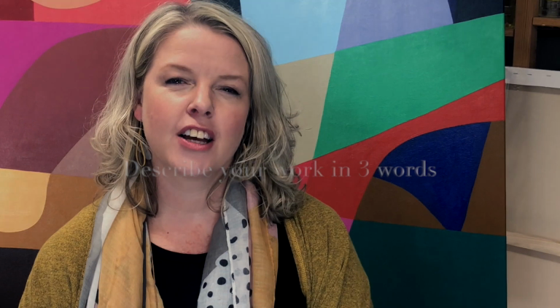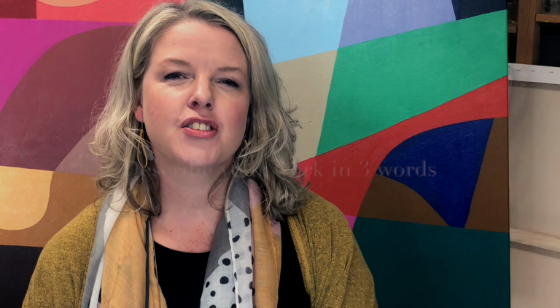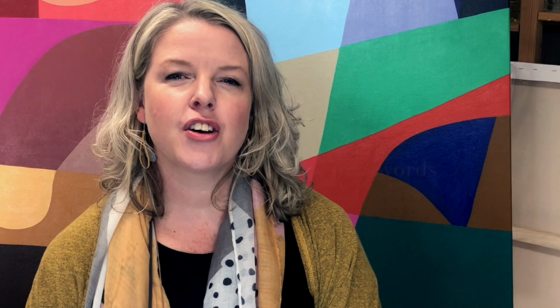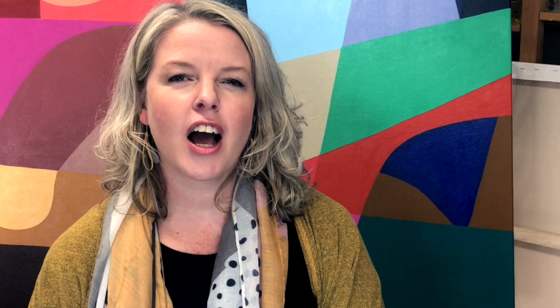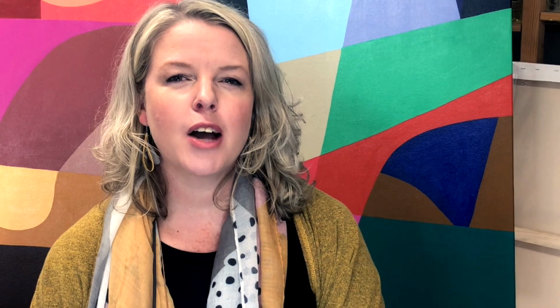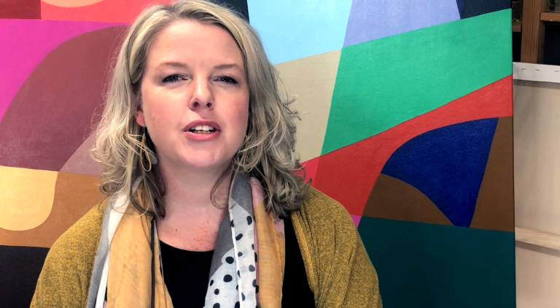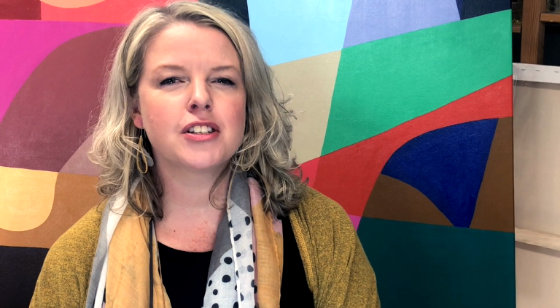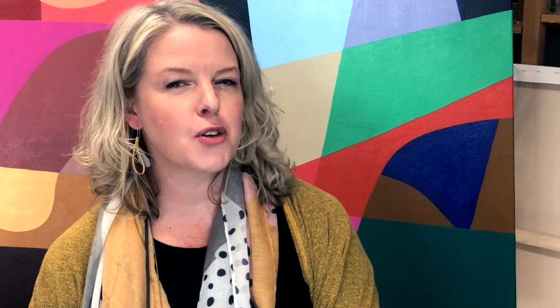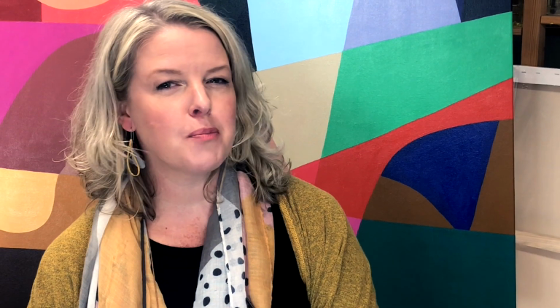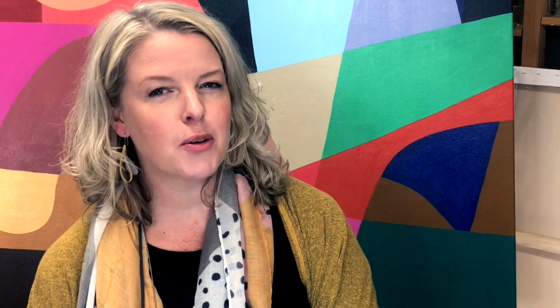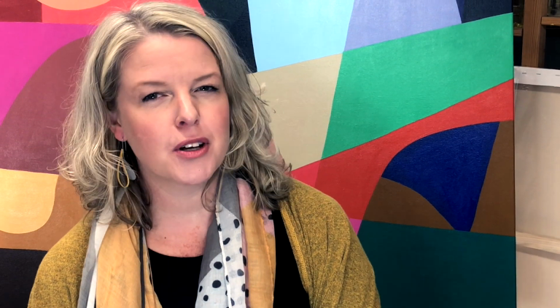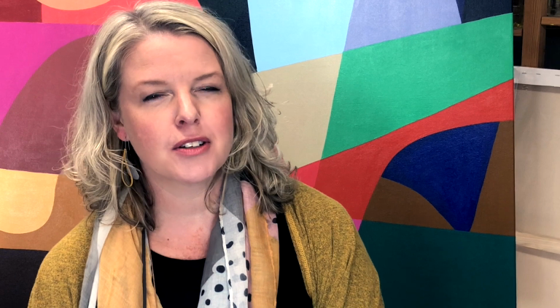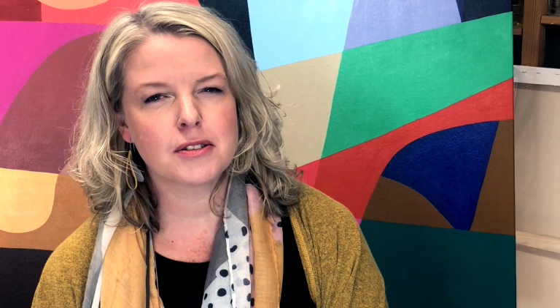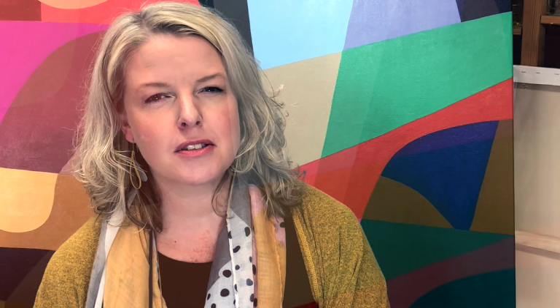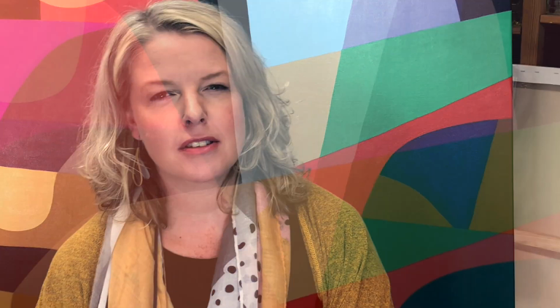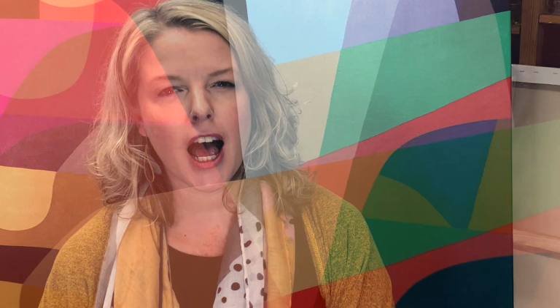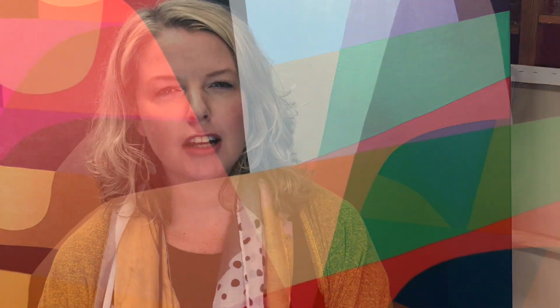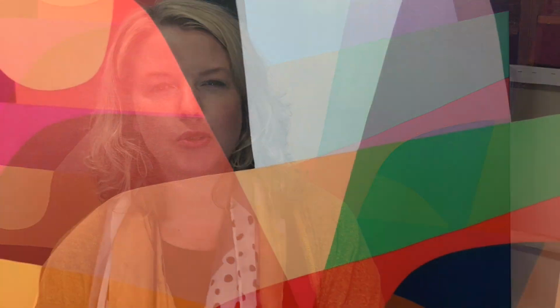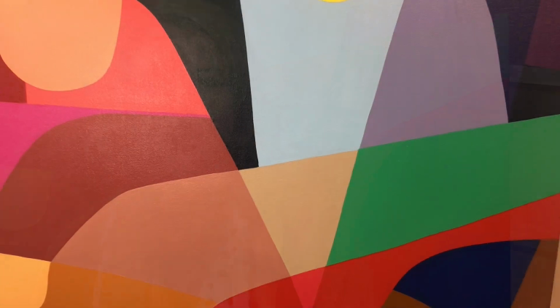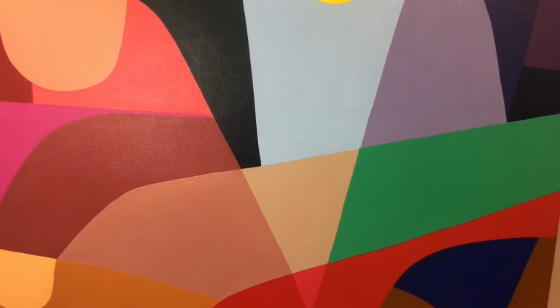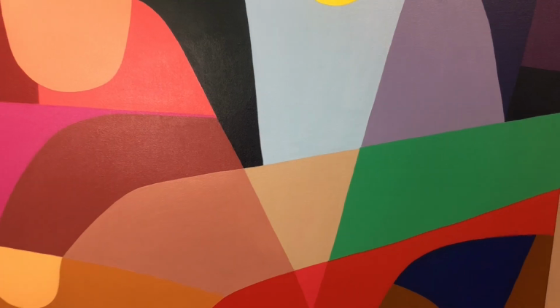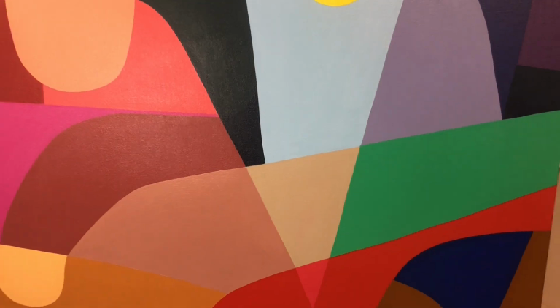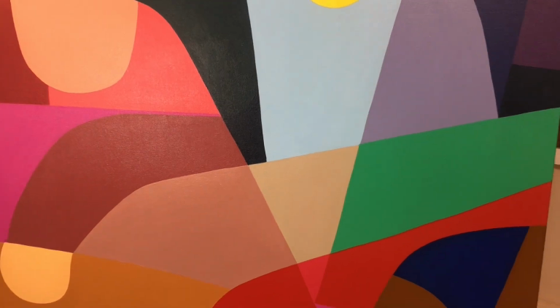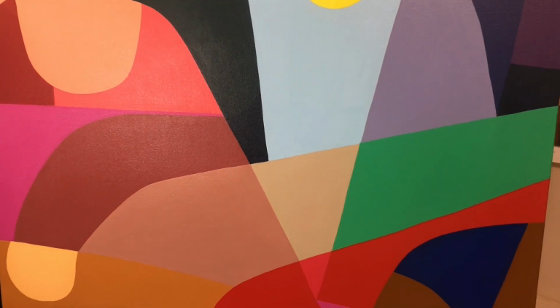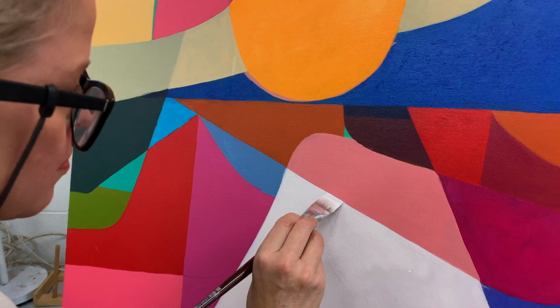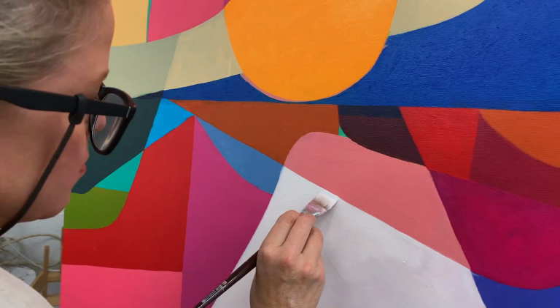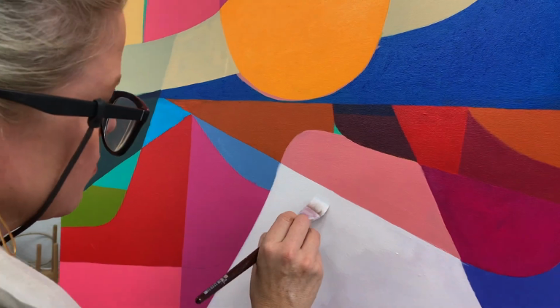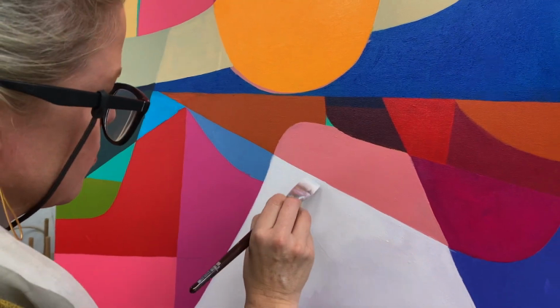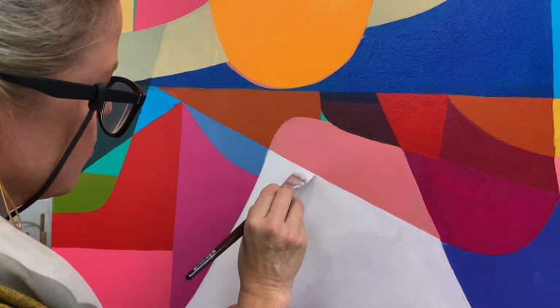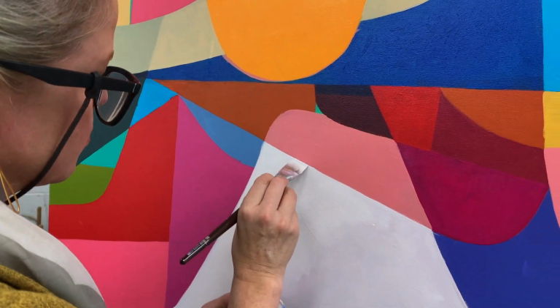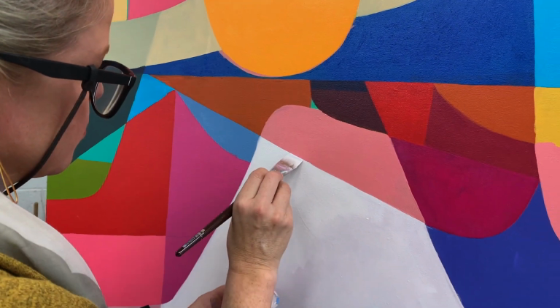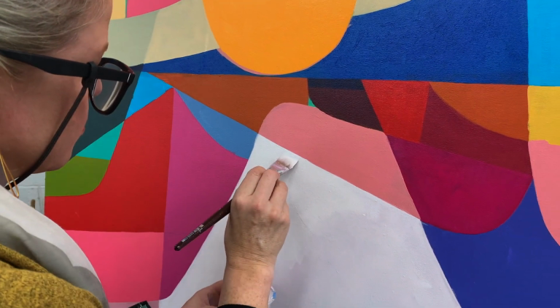I would describe my work as colourful, joyful and bold.